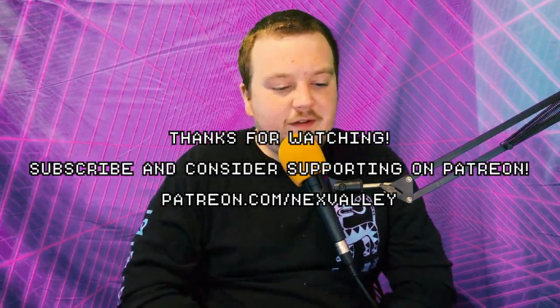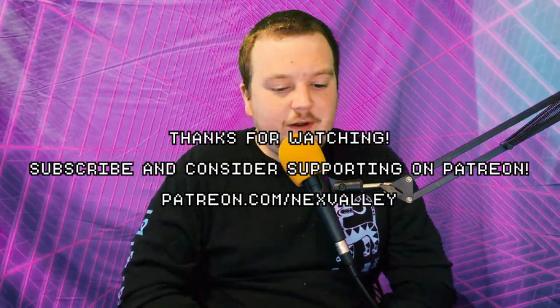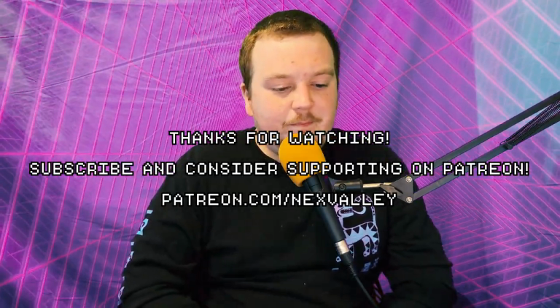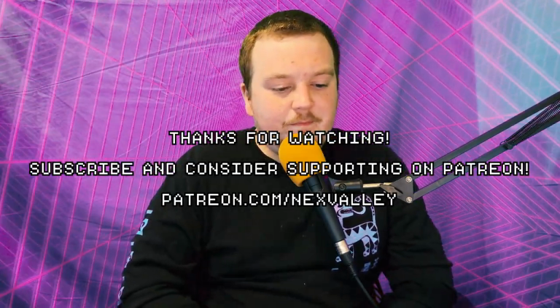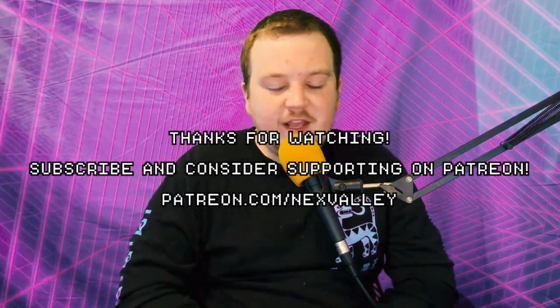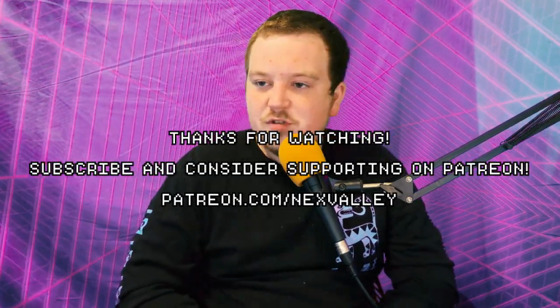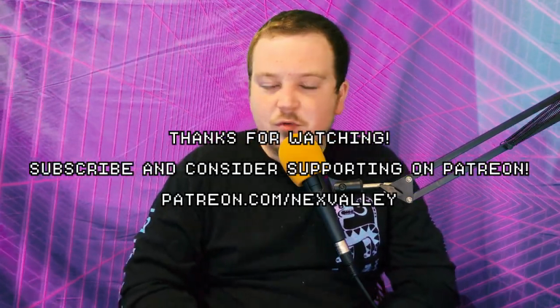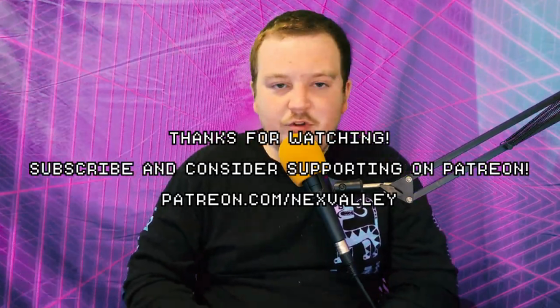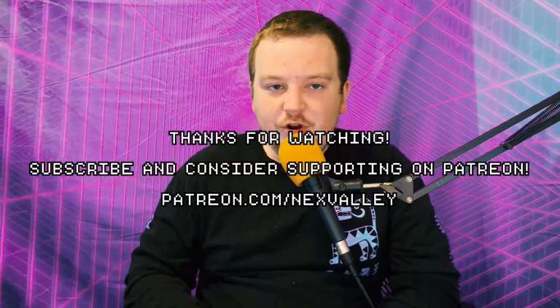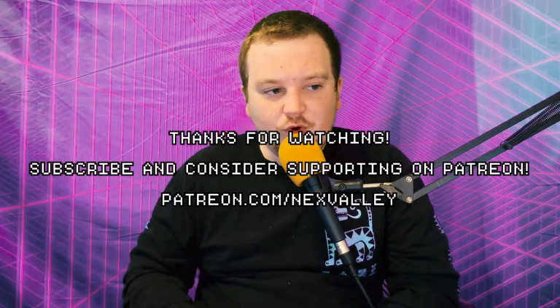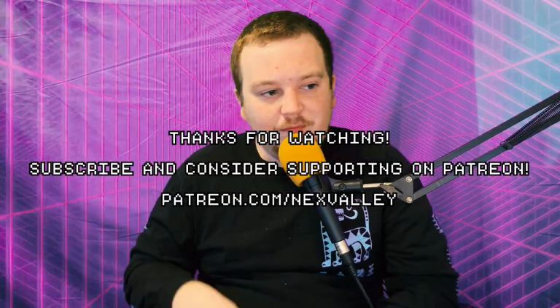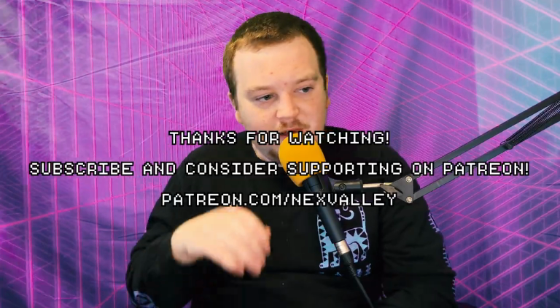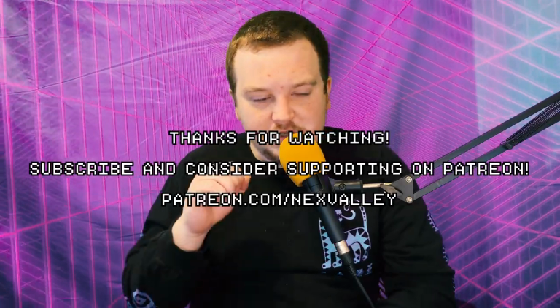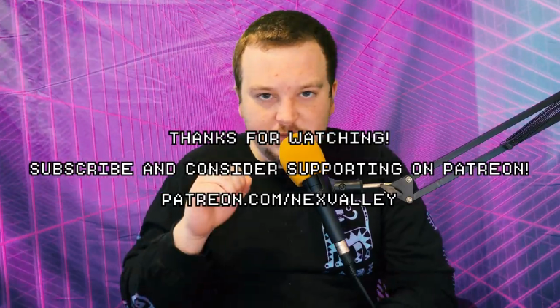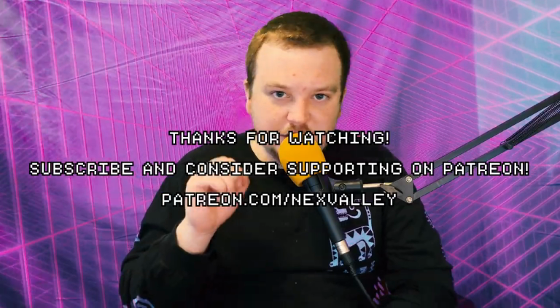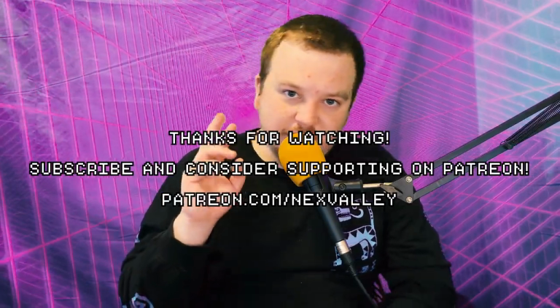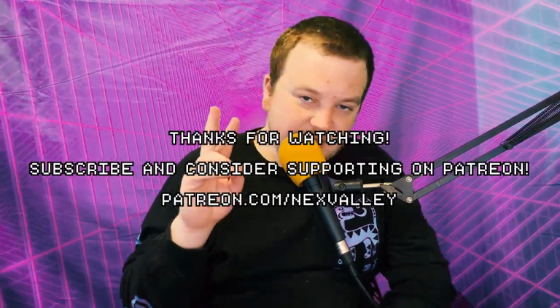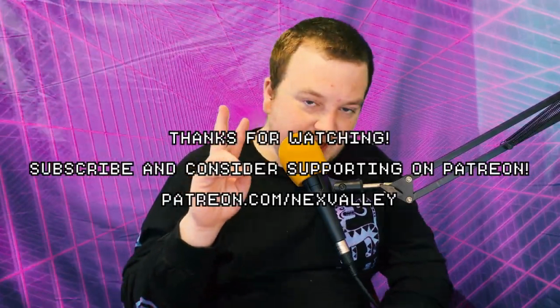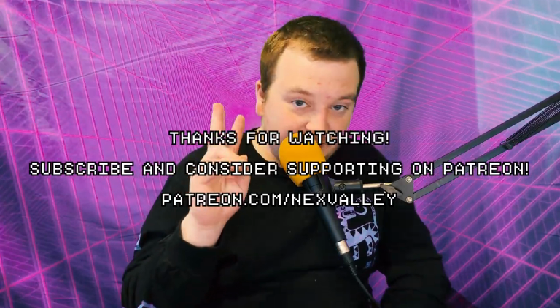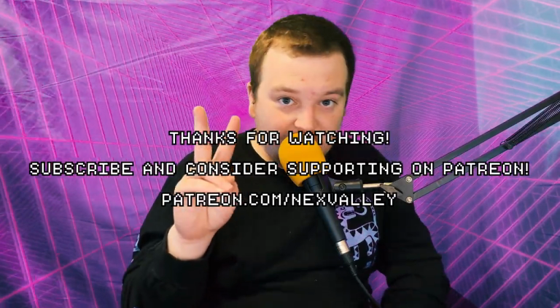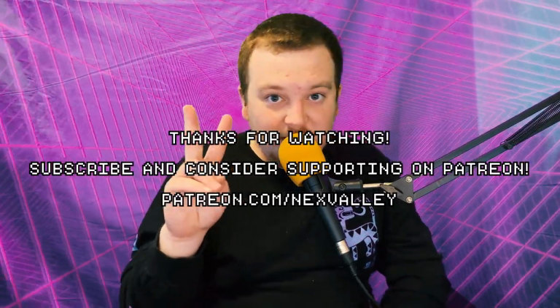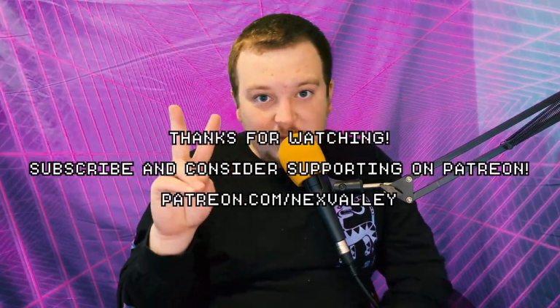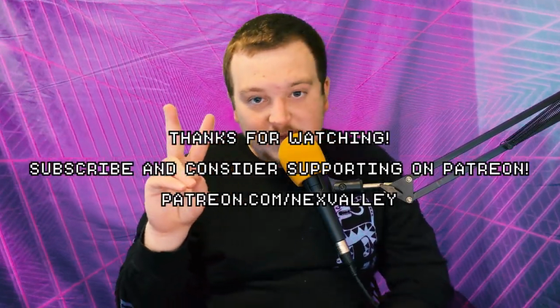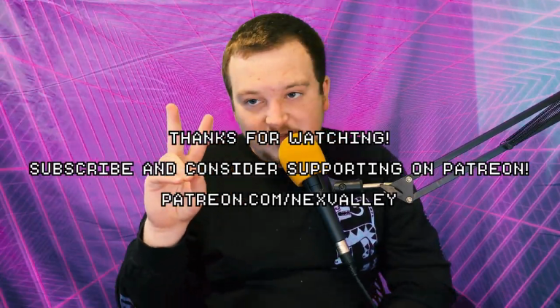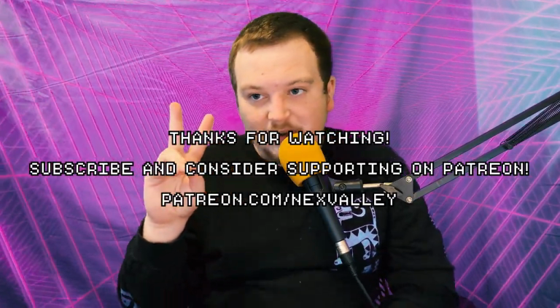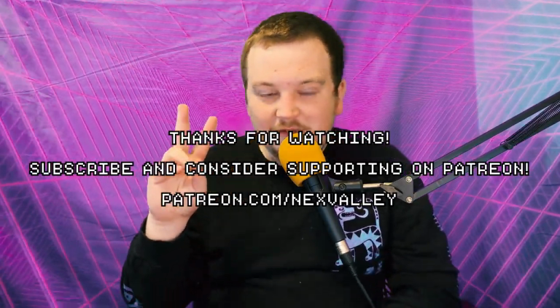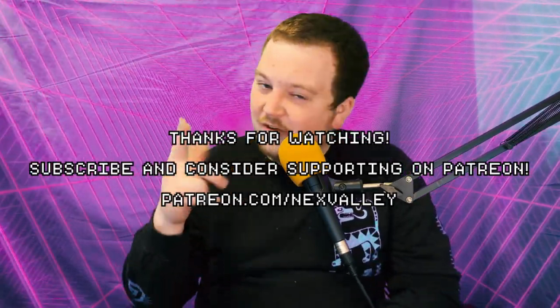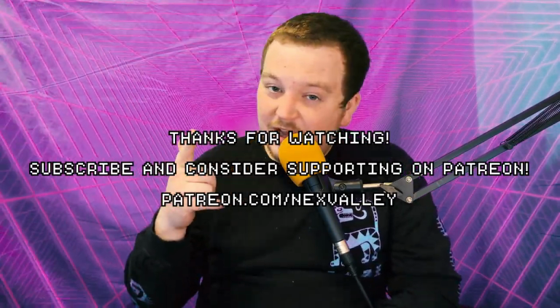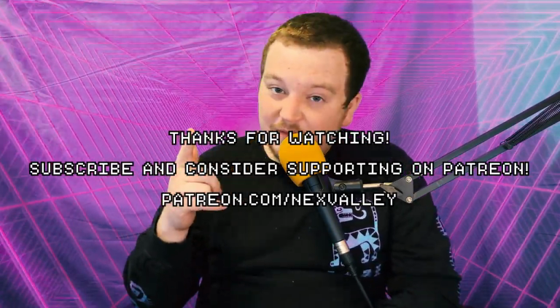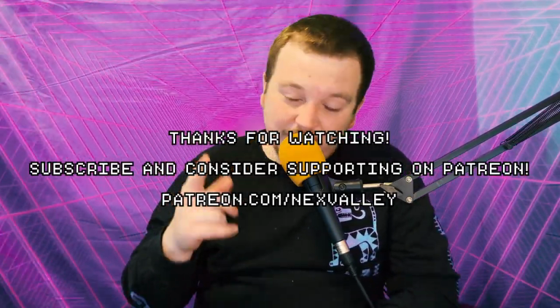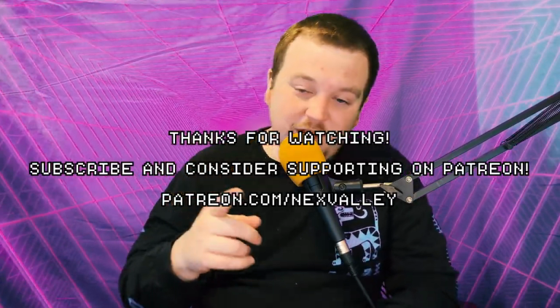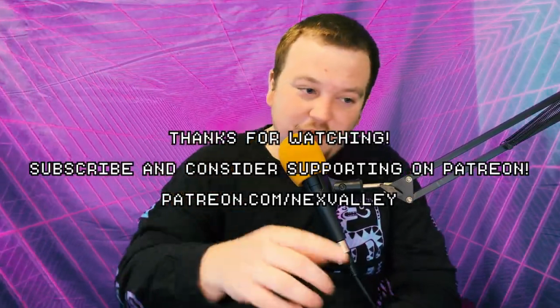Wherever you are in the world, thank you so much, stay safe out there. Video games are cool.